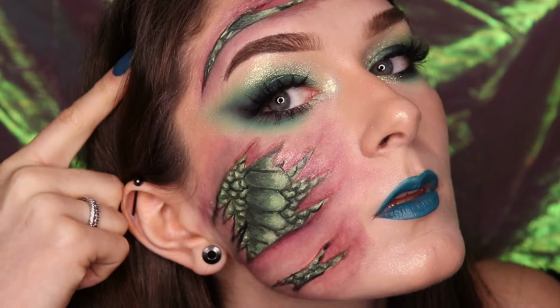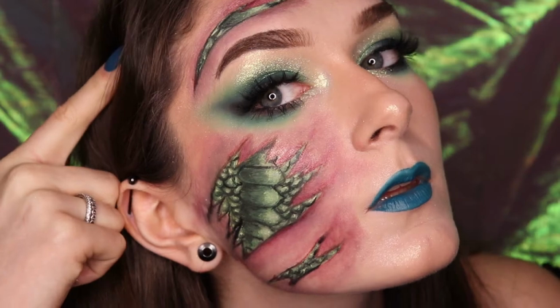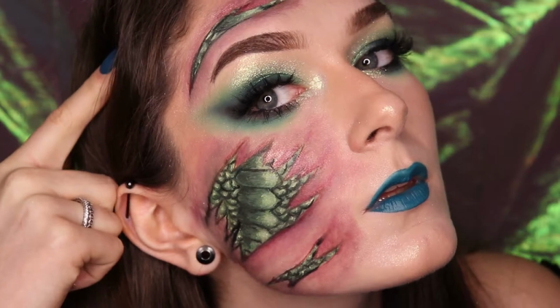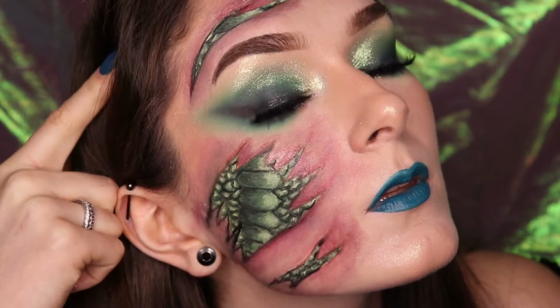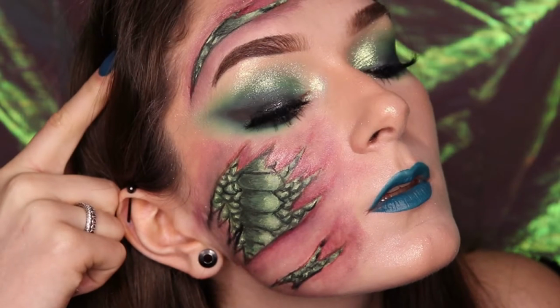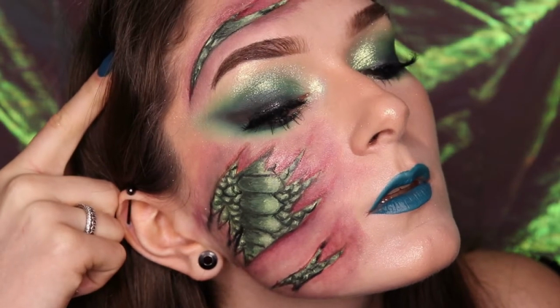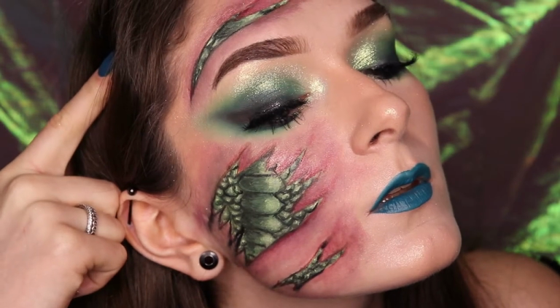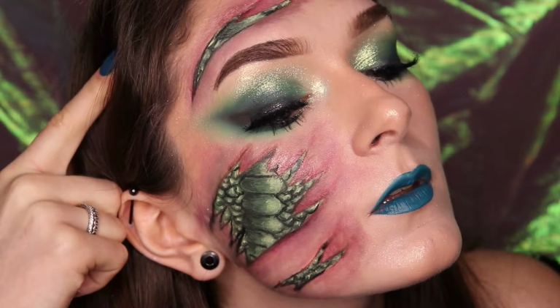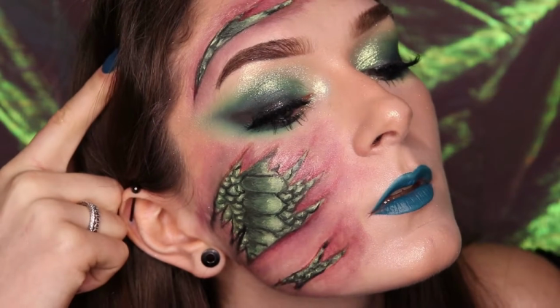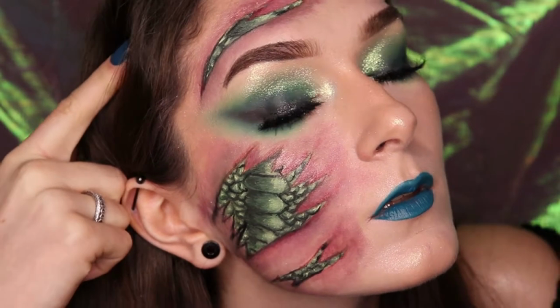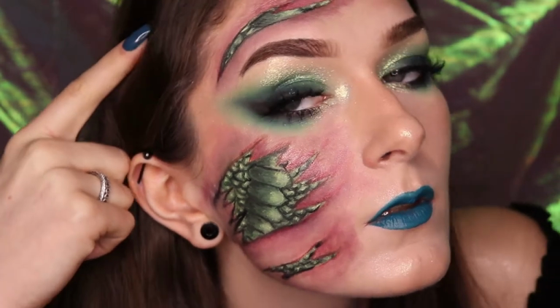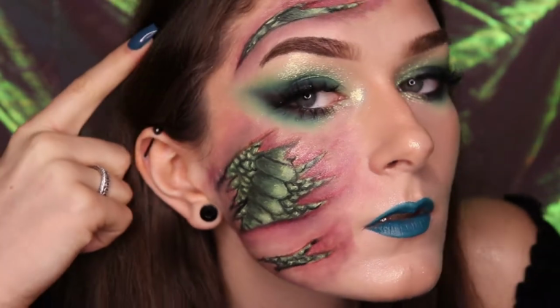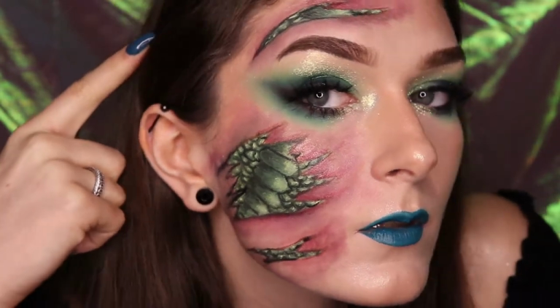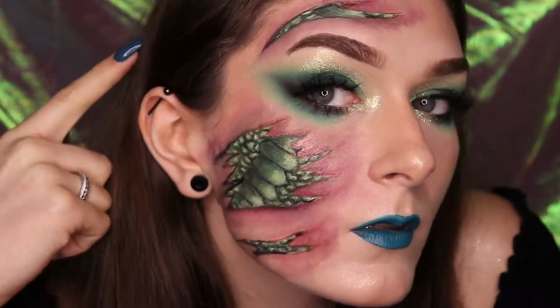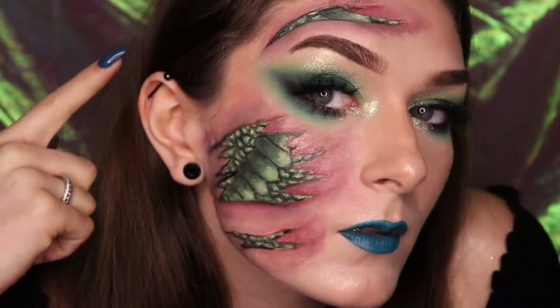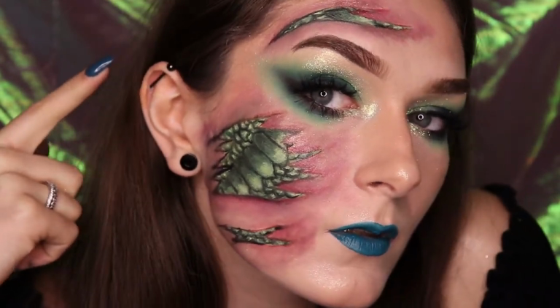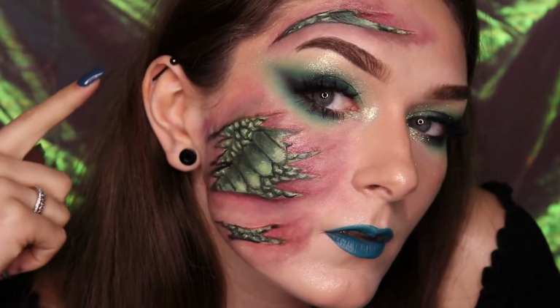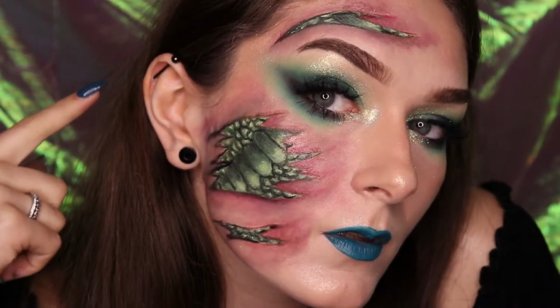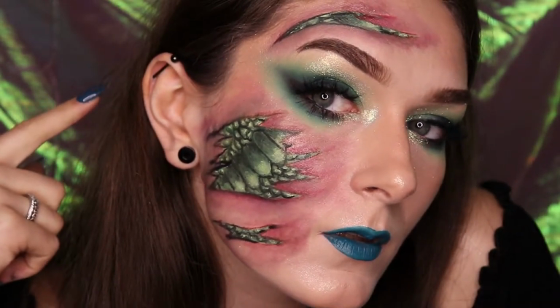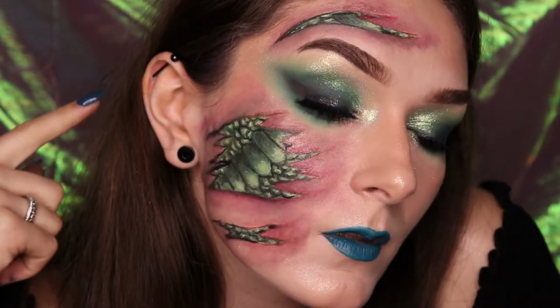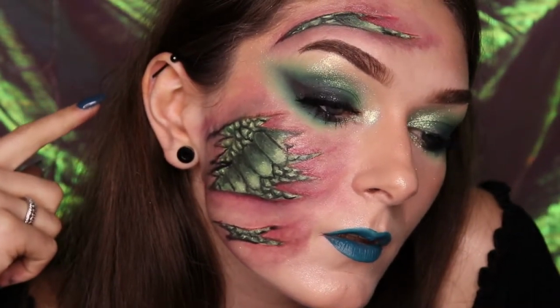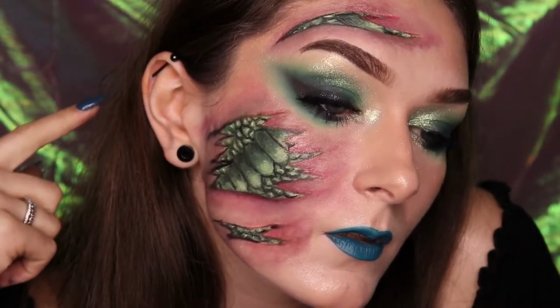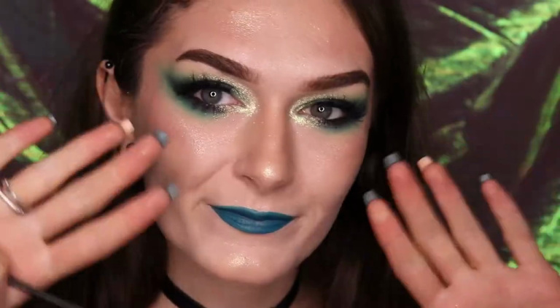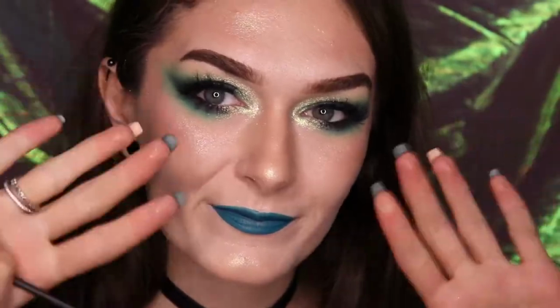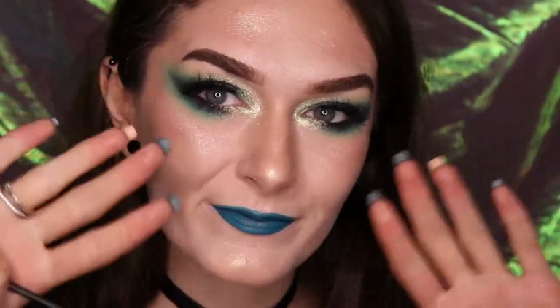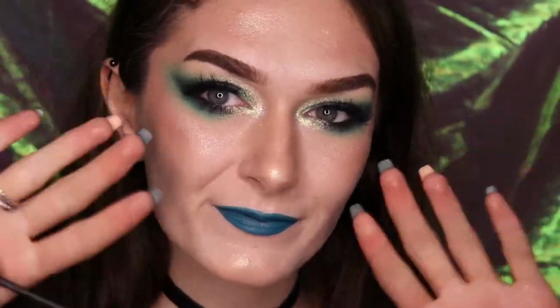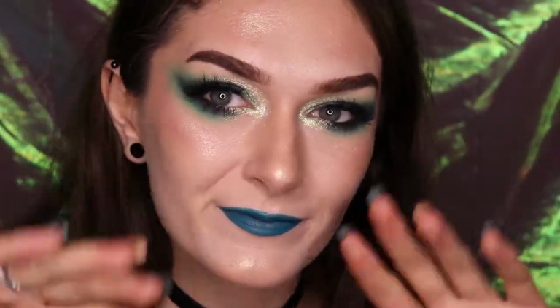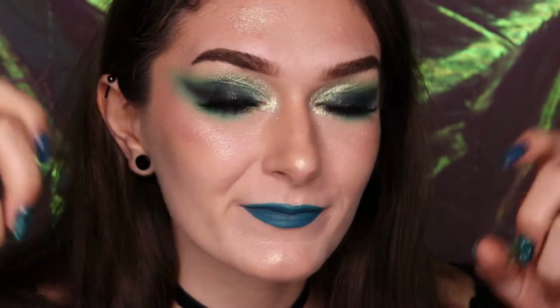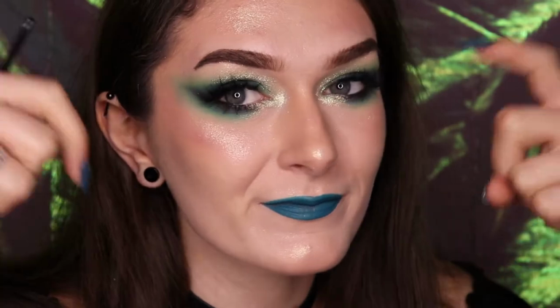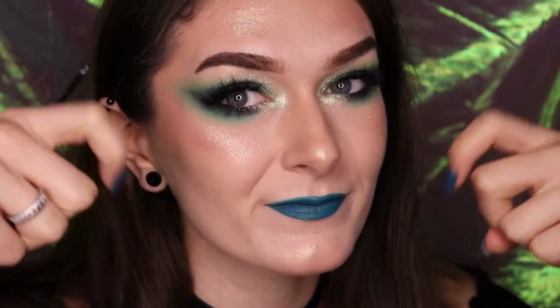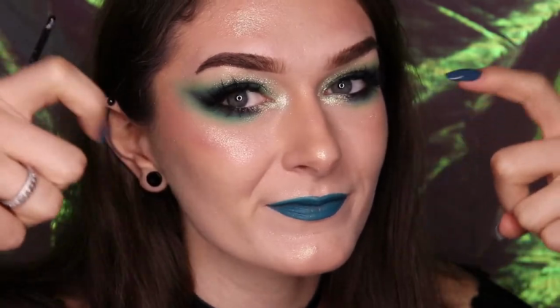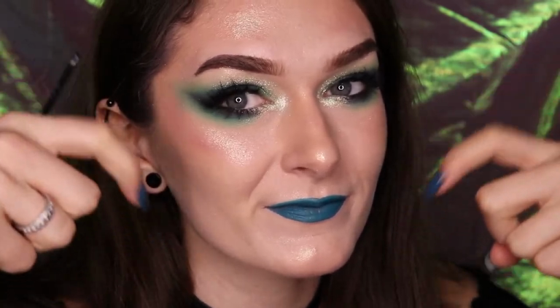Hi, it's Courtney and in today's video I'm showing you how to do this snake emoji inspired face paint makeup.